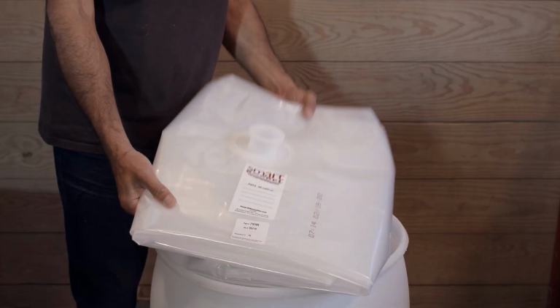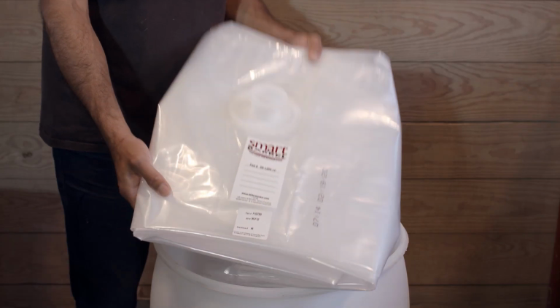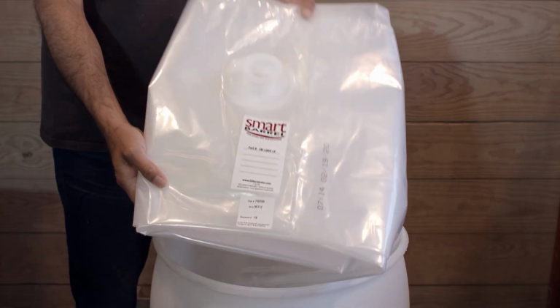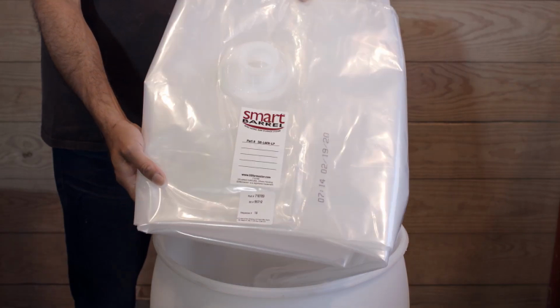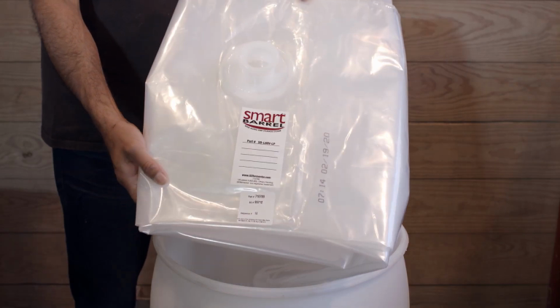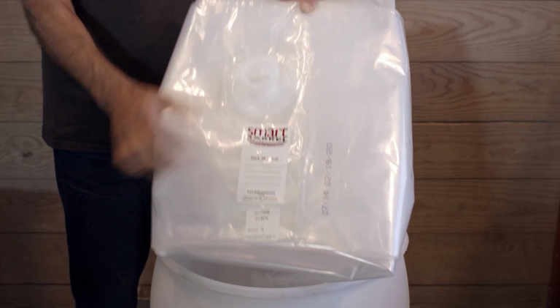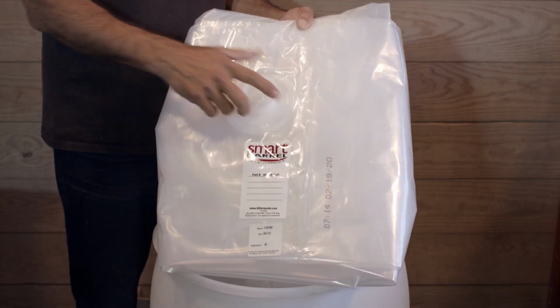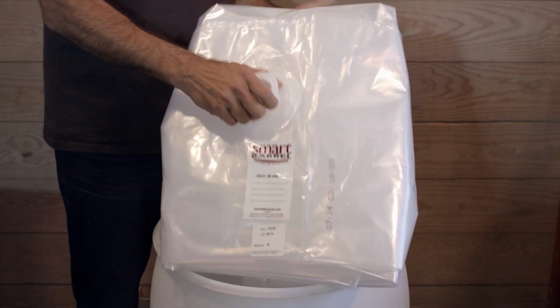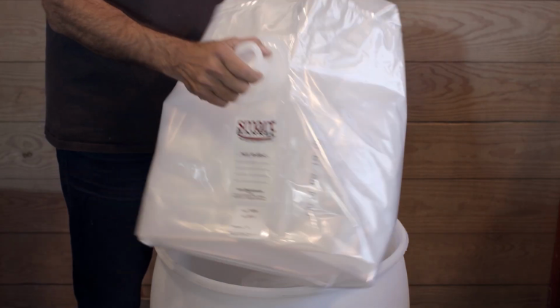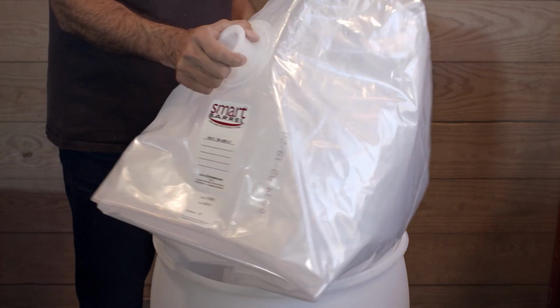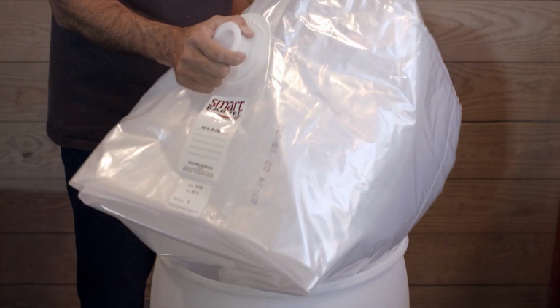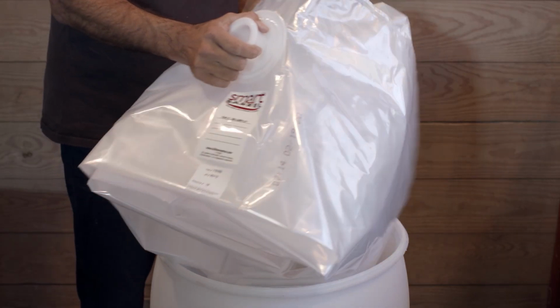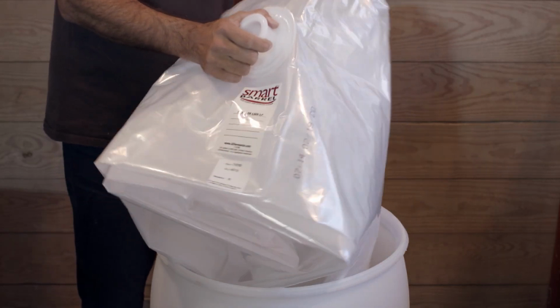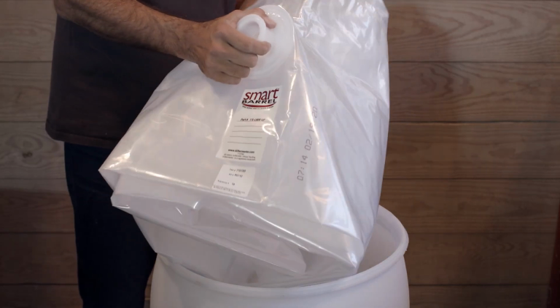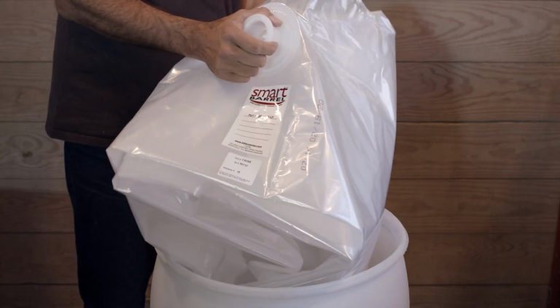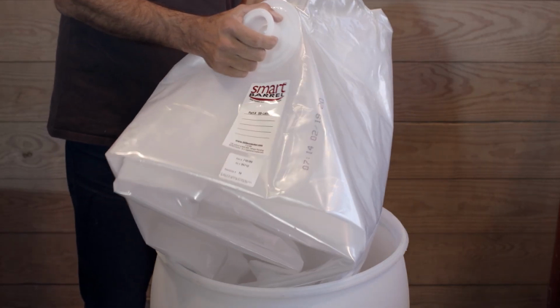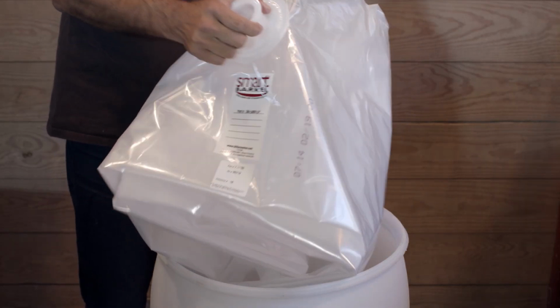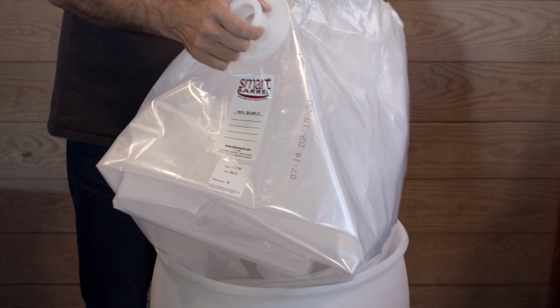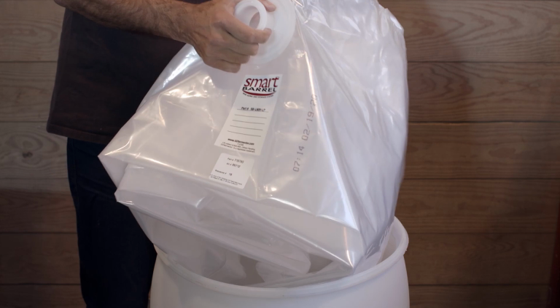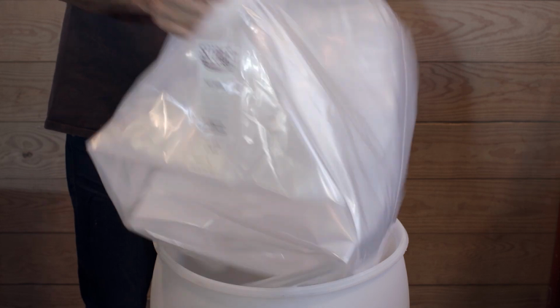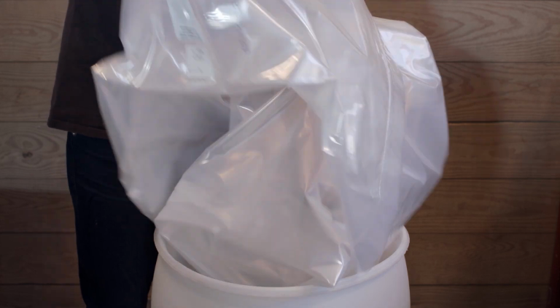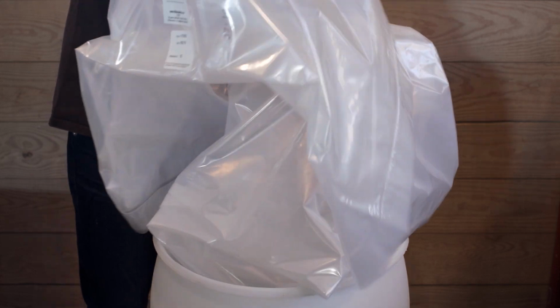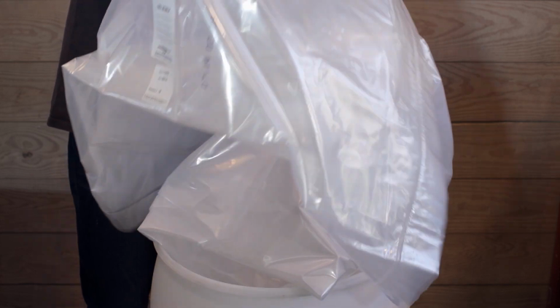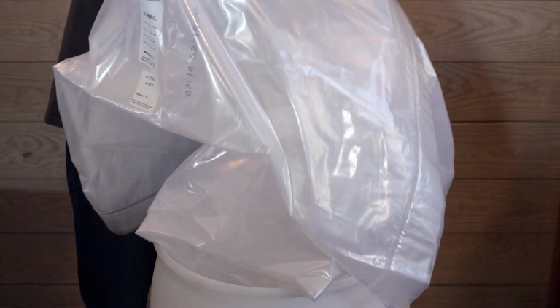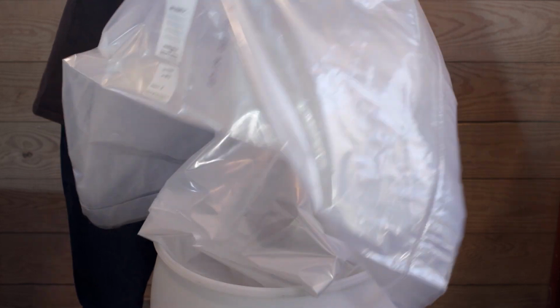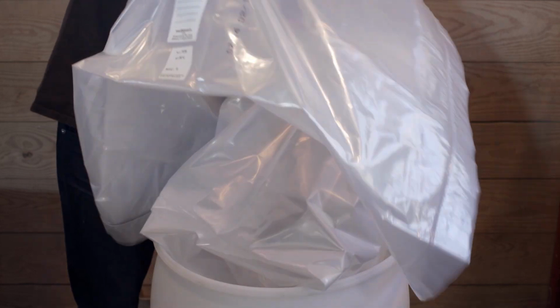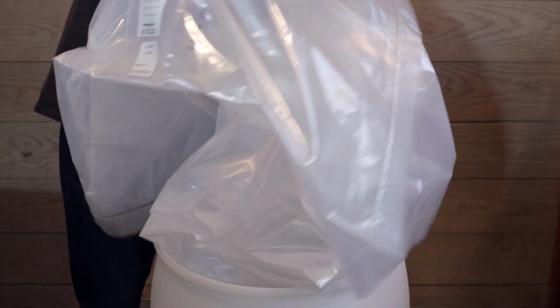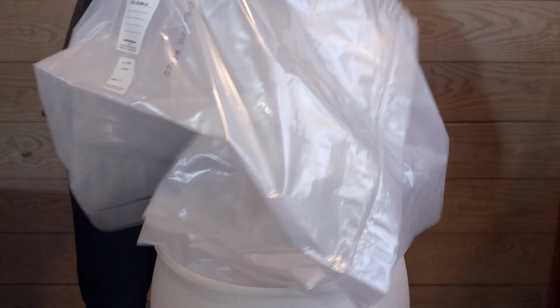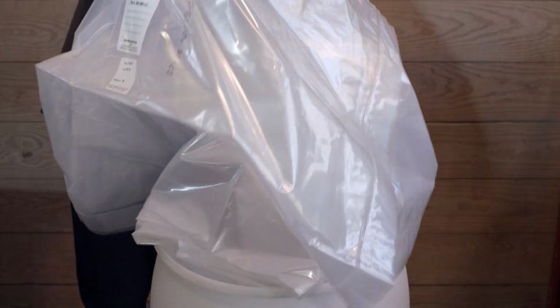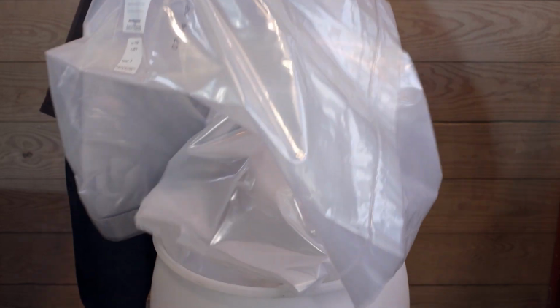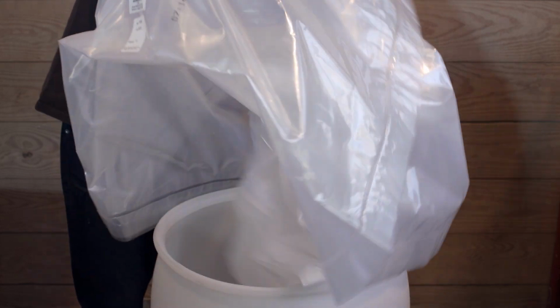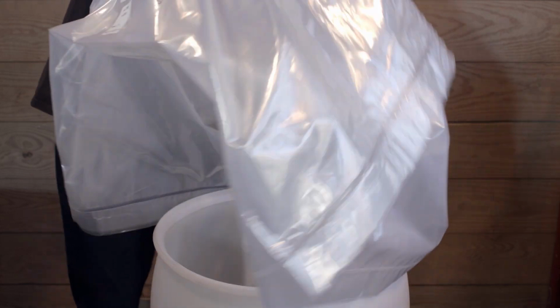To use the liner in a vertical drum, unfold the liner and insert it into the drum.